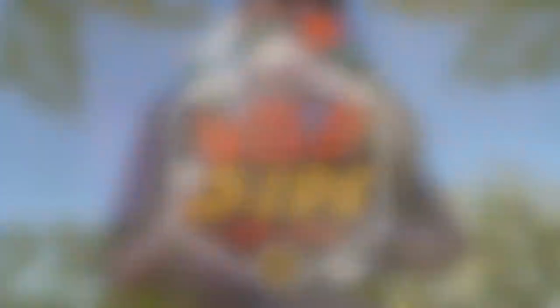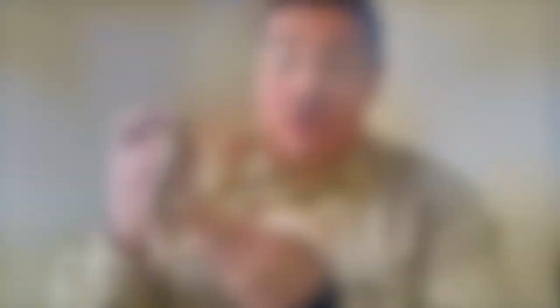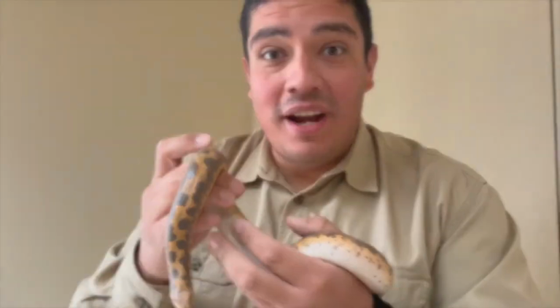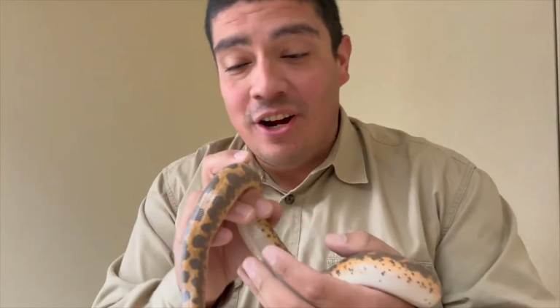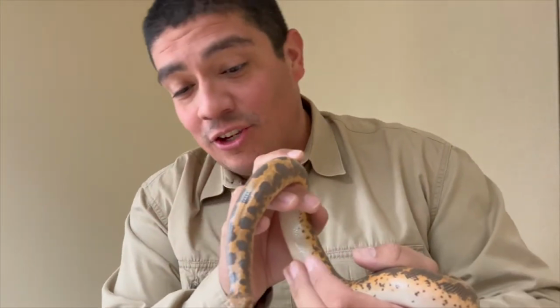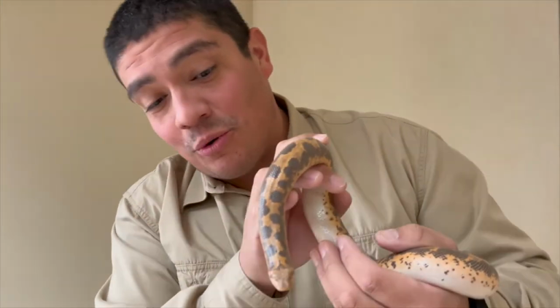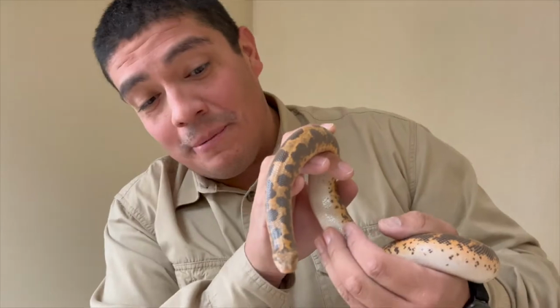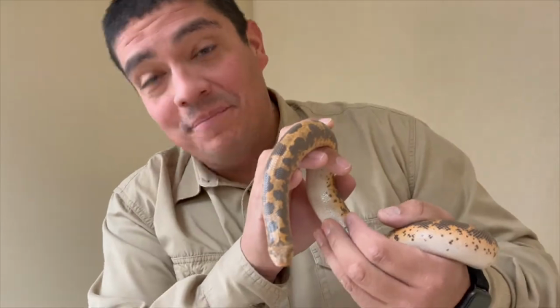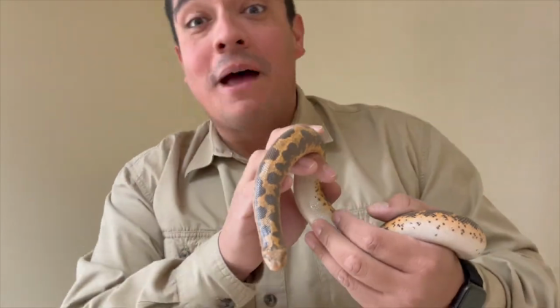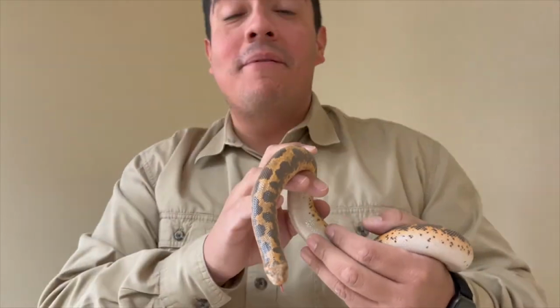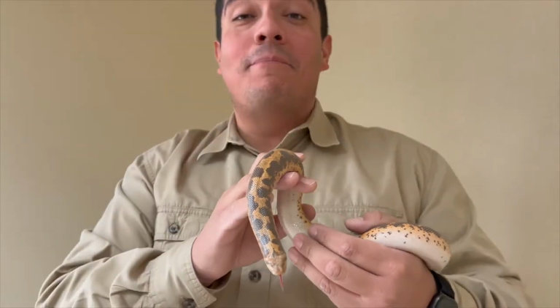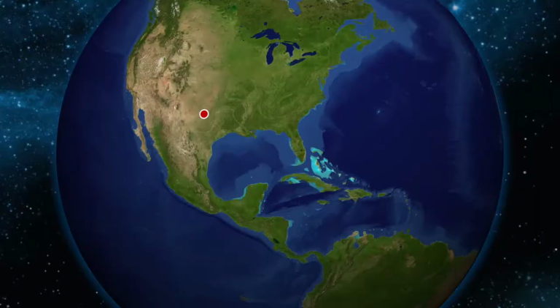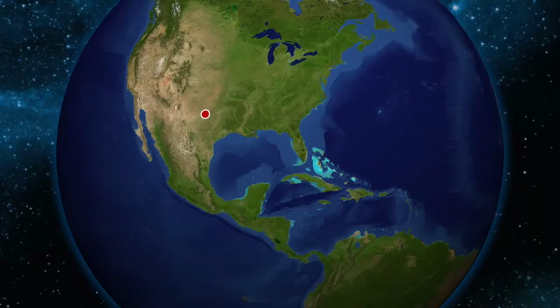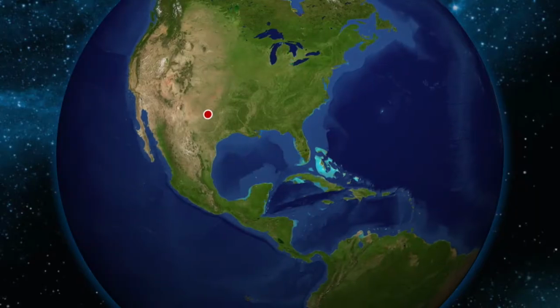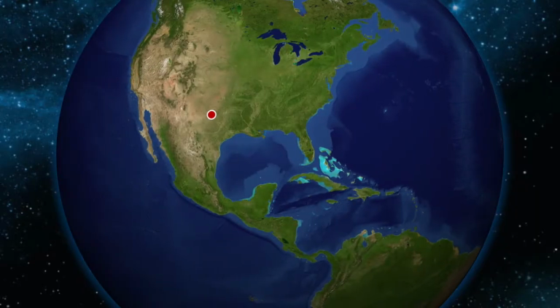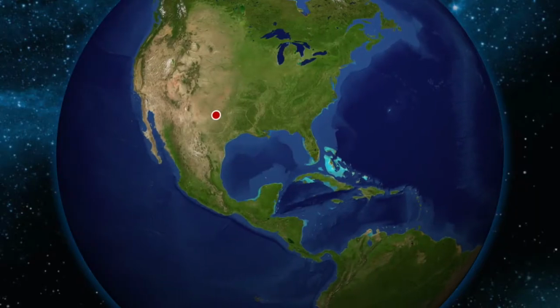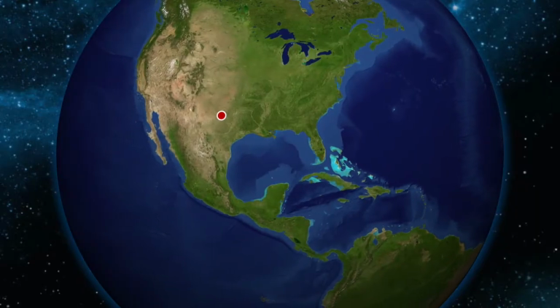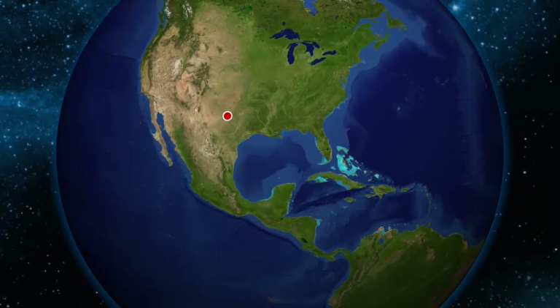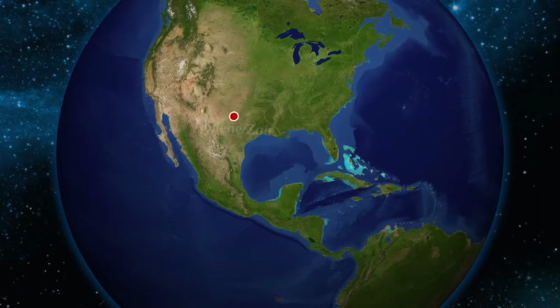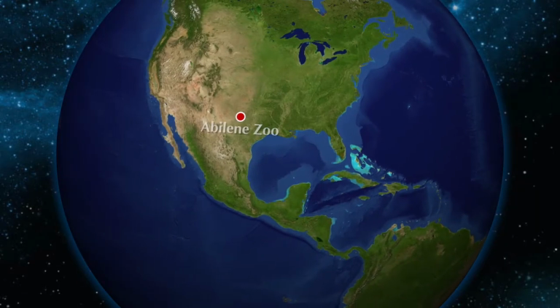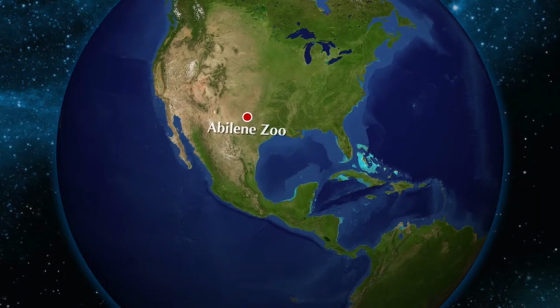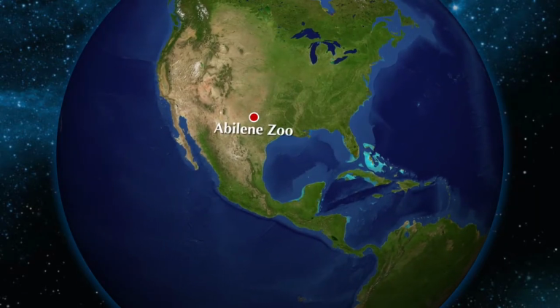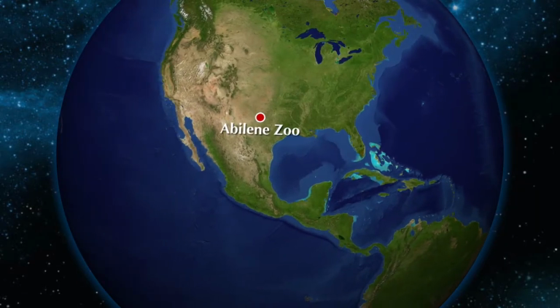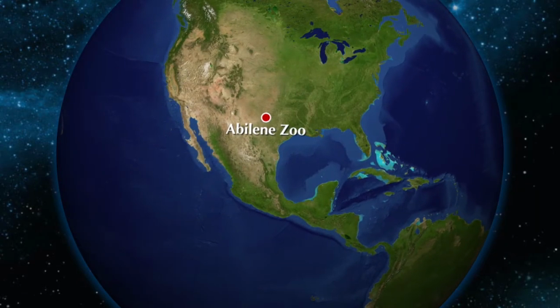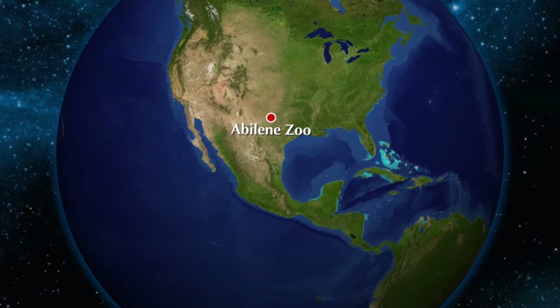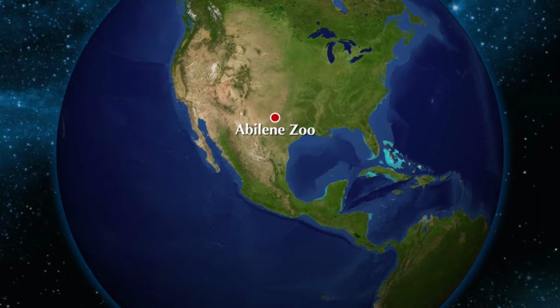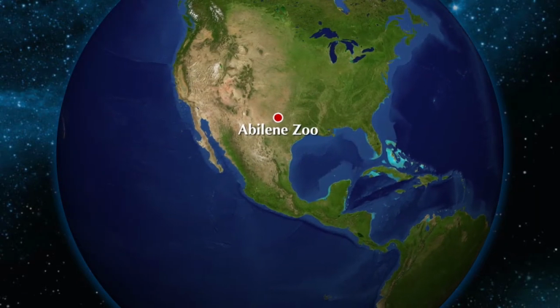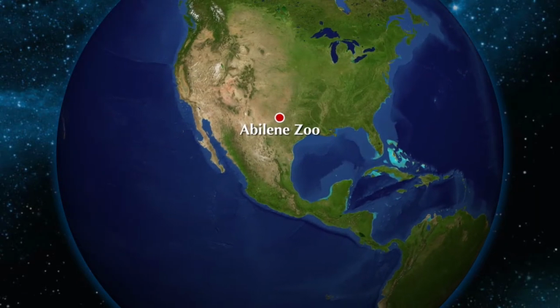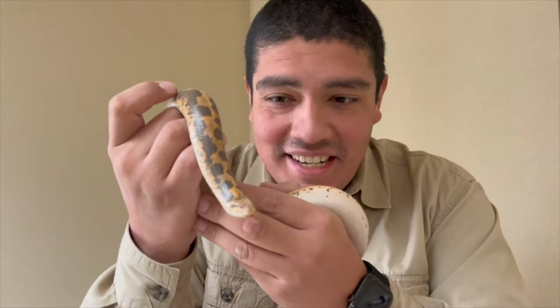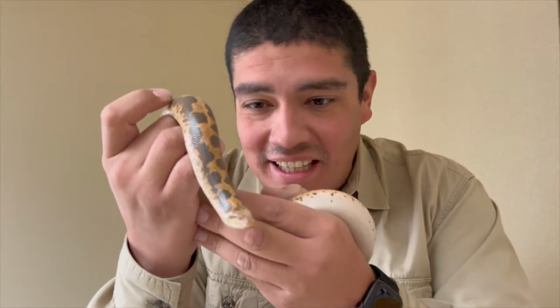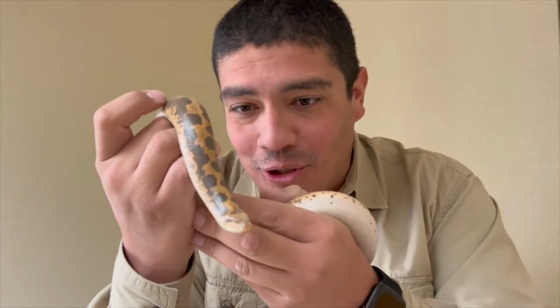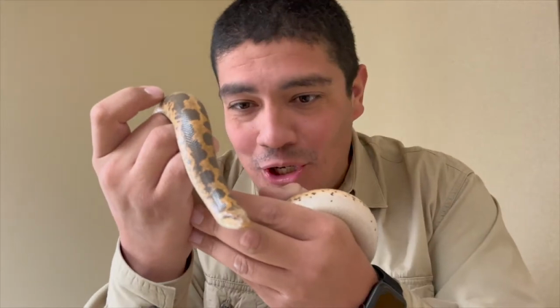This right here is Sarave, and I'm at my base camp here at the Abilene Zoo, in Abilene, Texas, with a fascinating little creature.